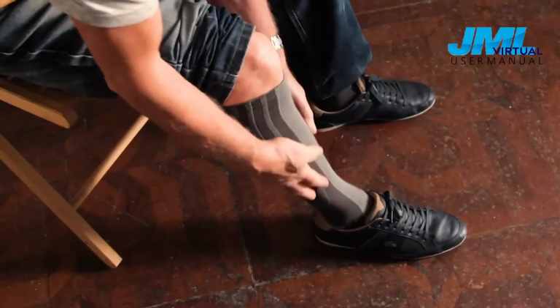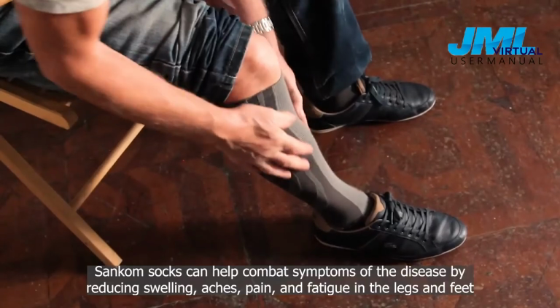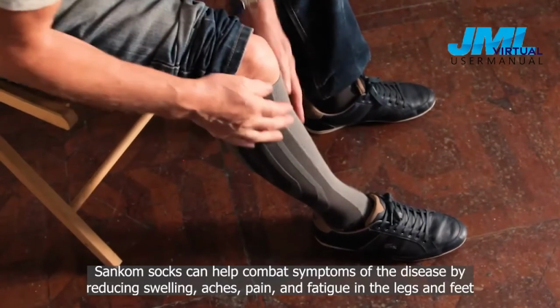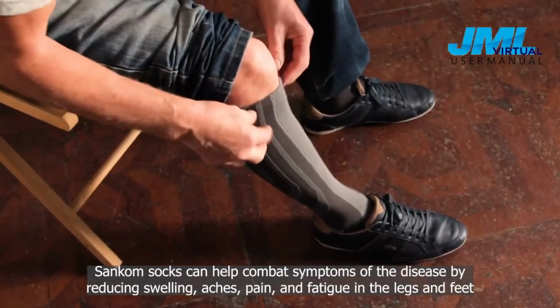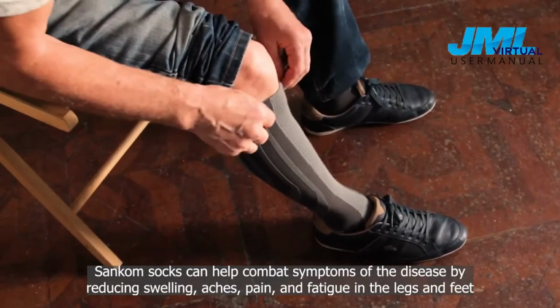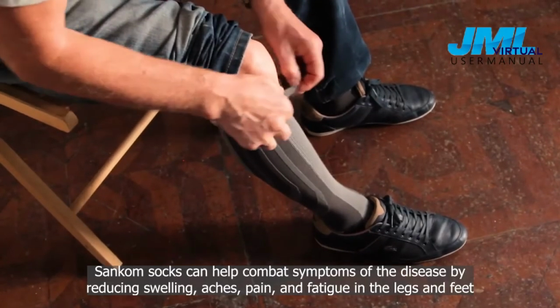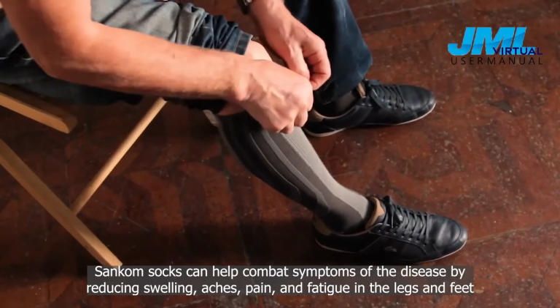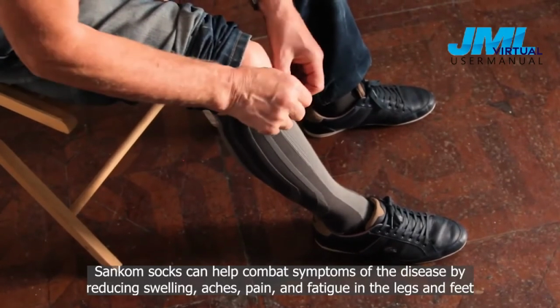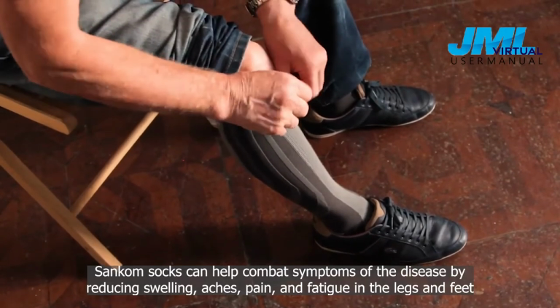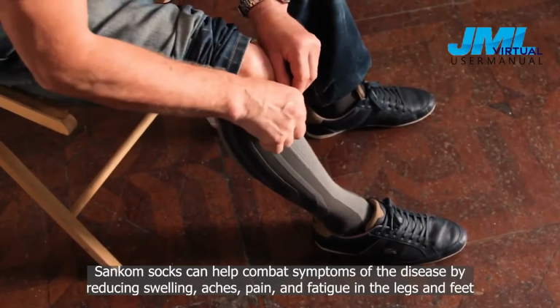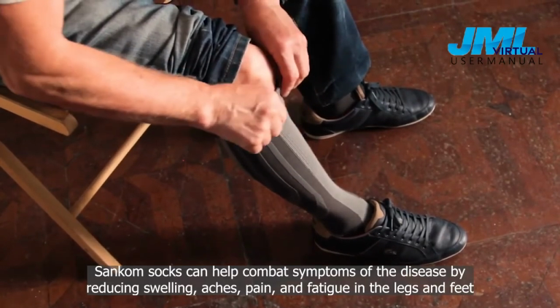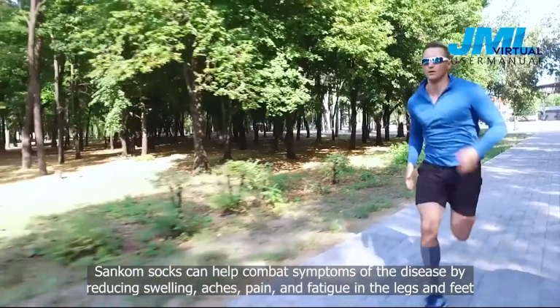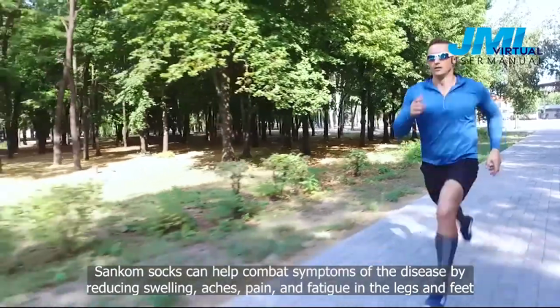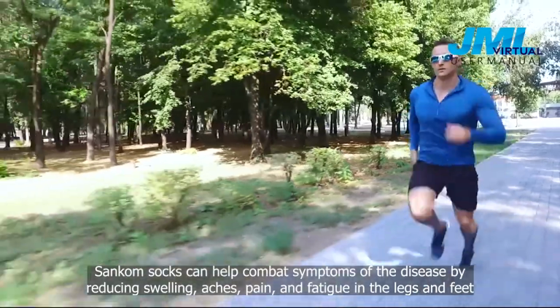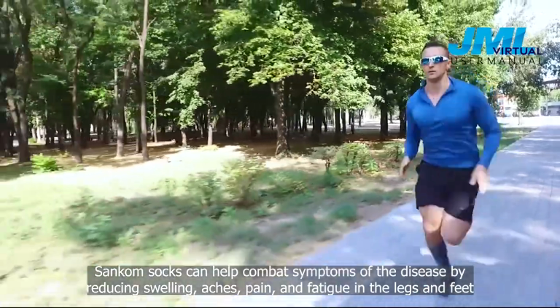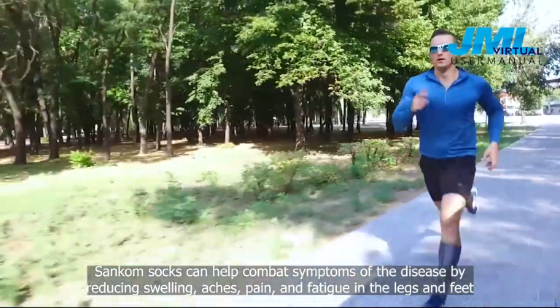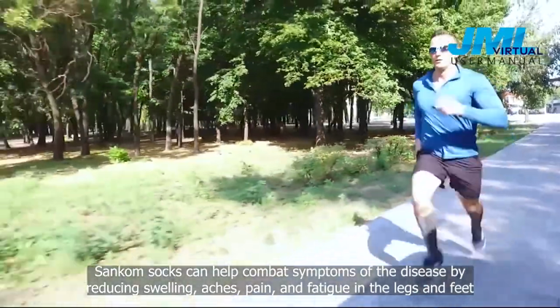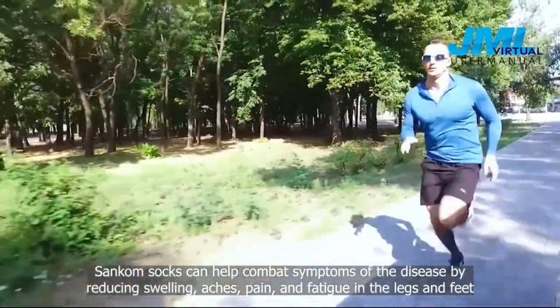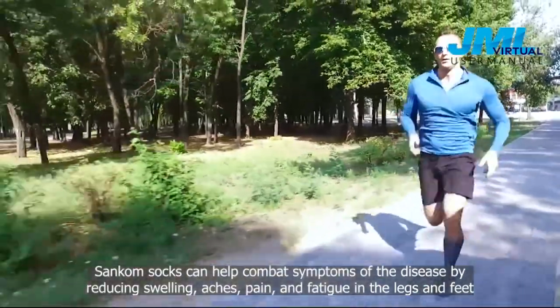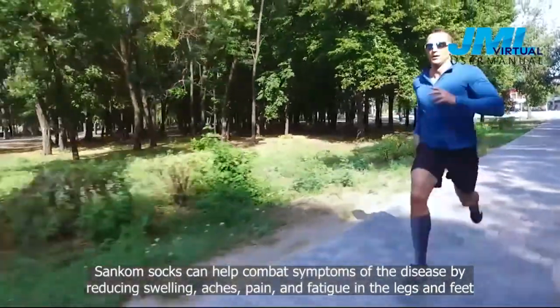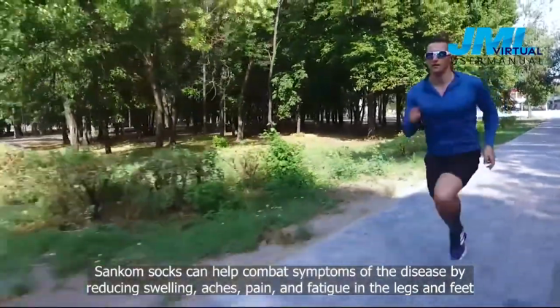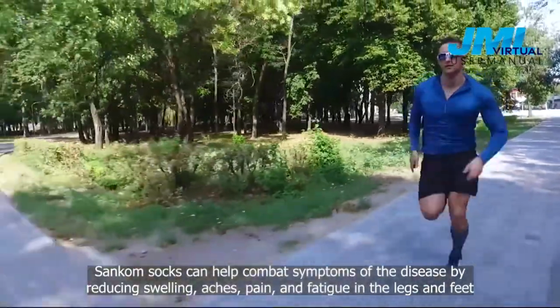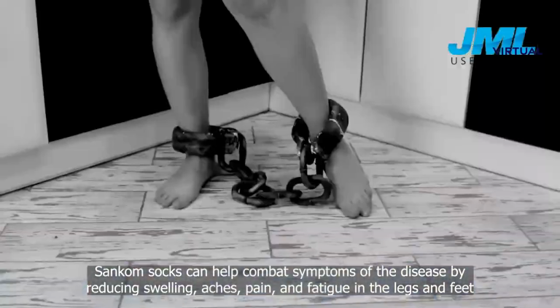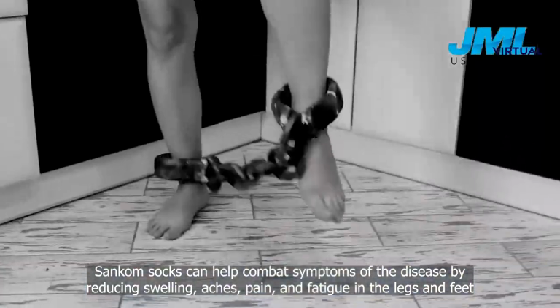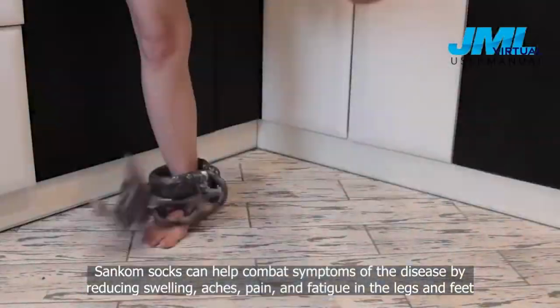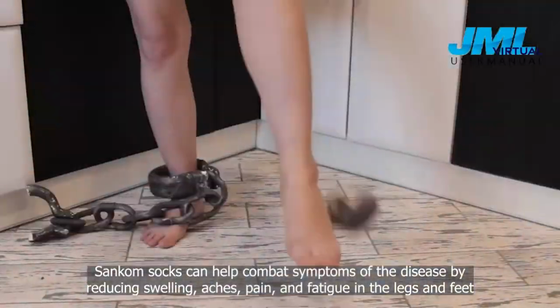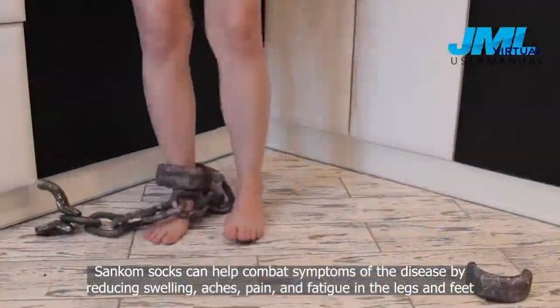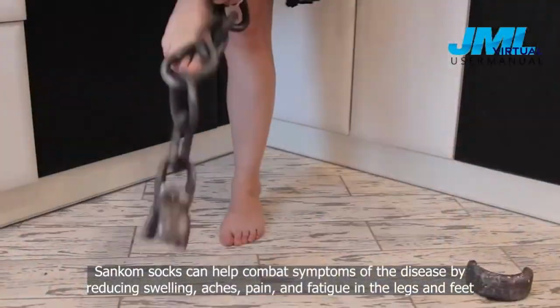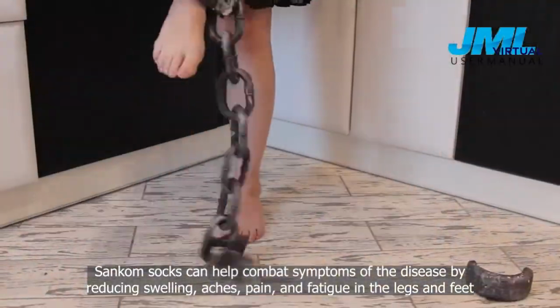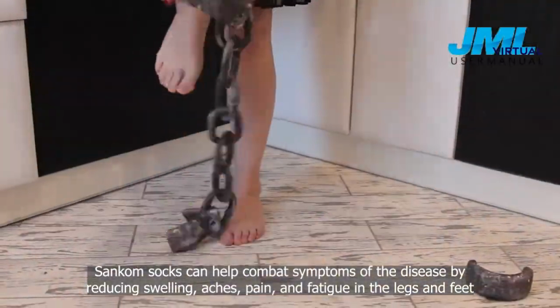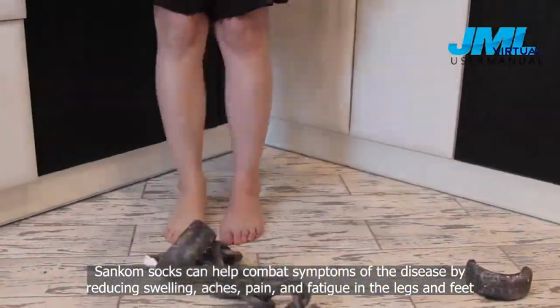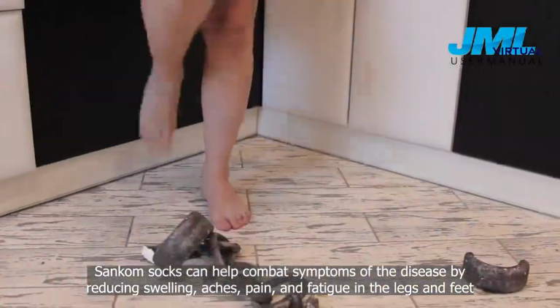Suncombe socks can help combat symptoms of disease by reducing swelling, aches, pain, and fatigue in legs and feet.